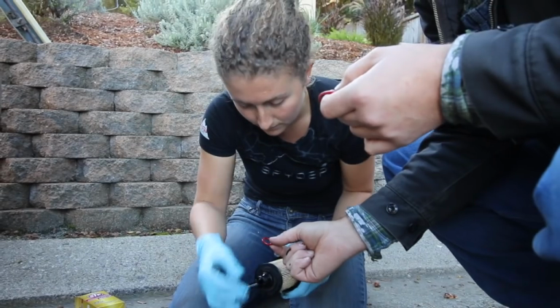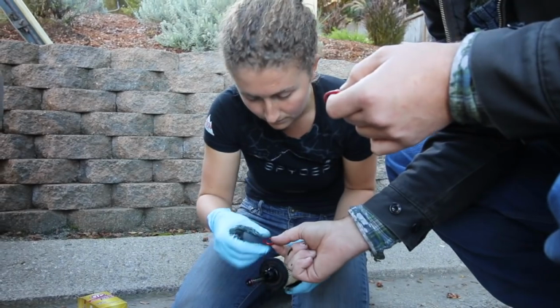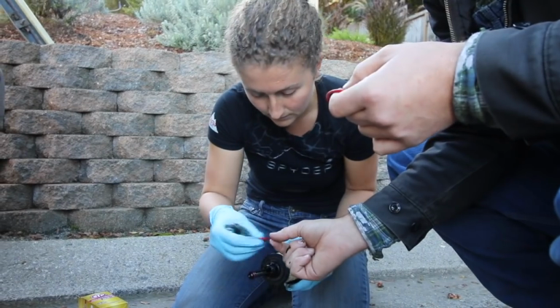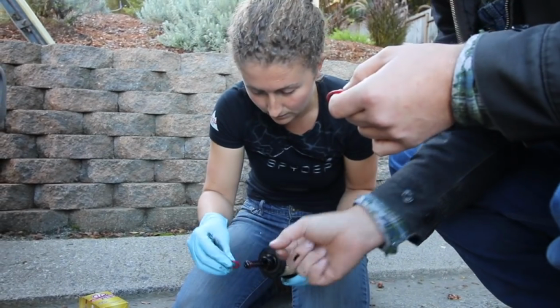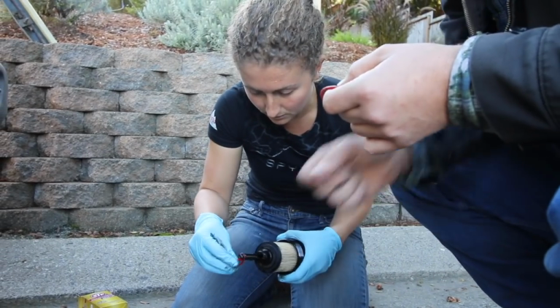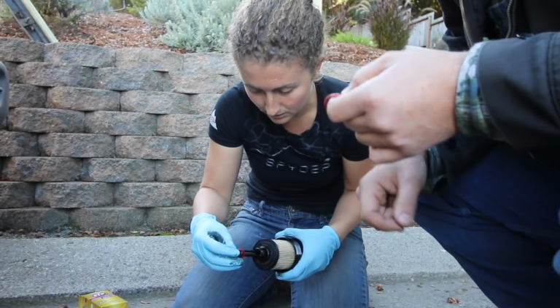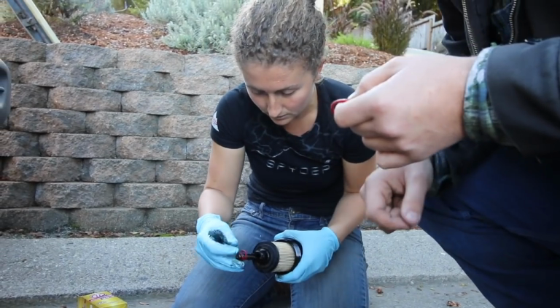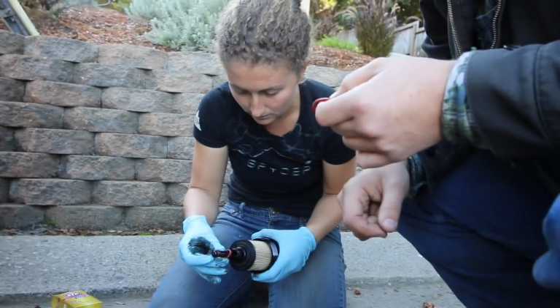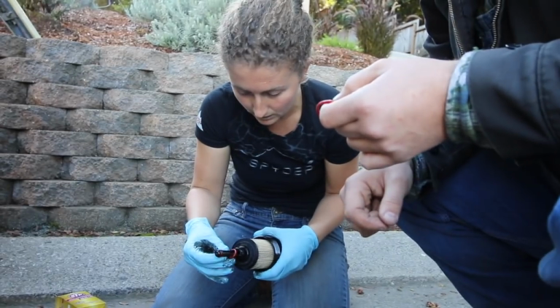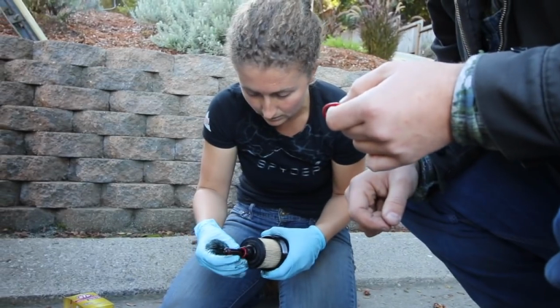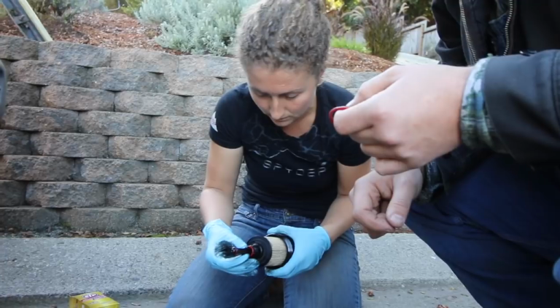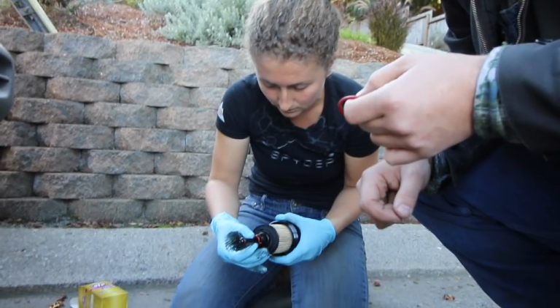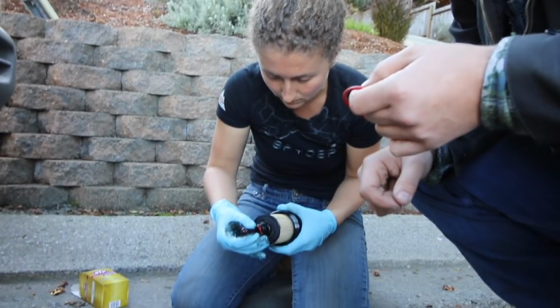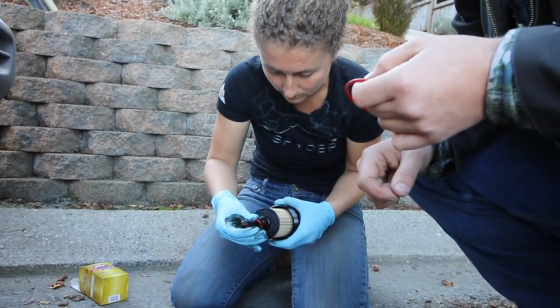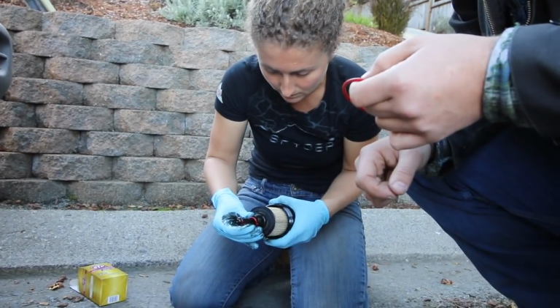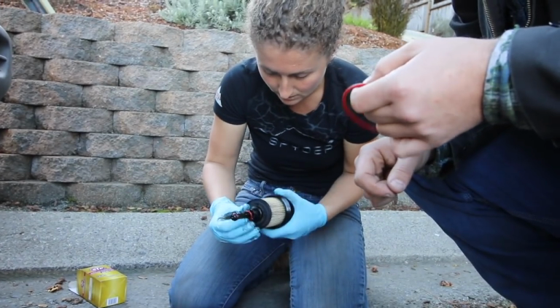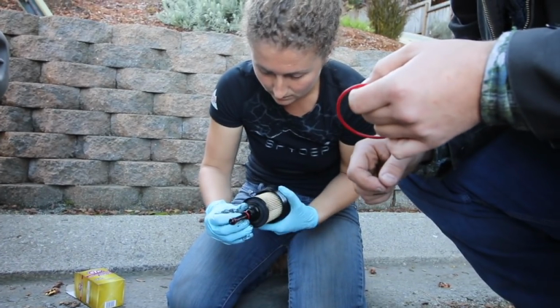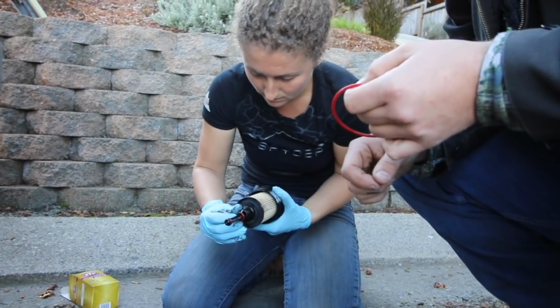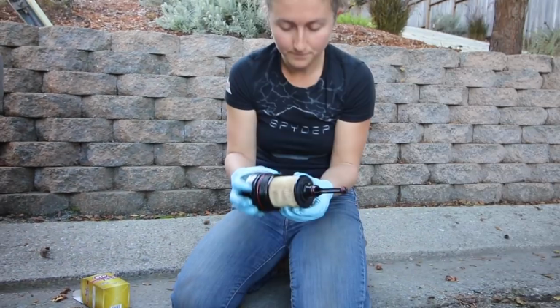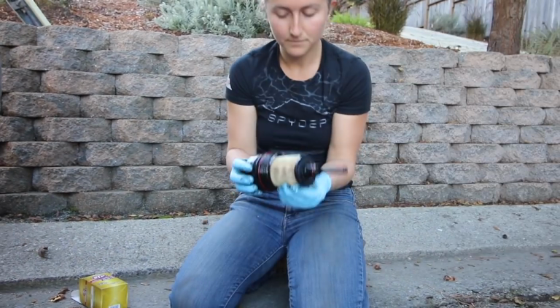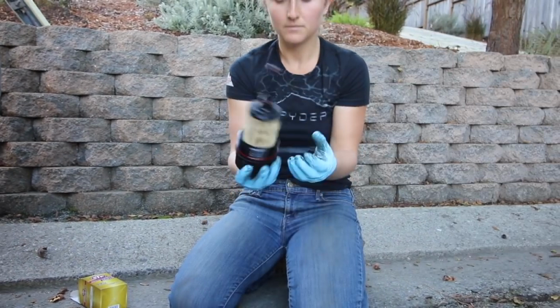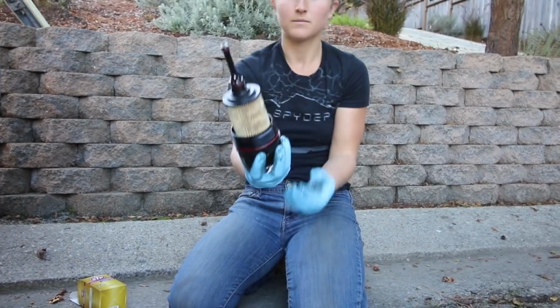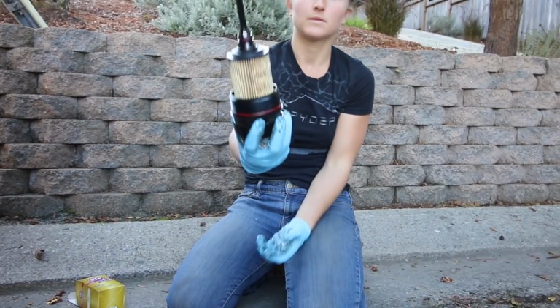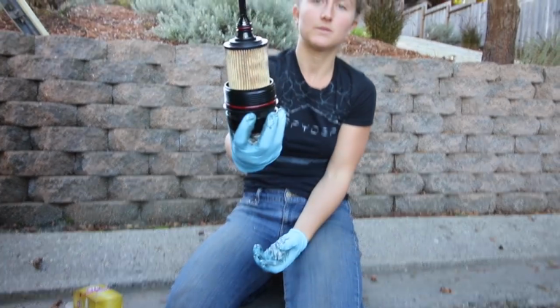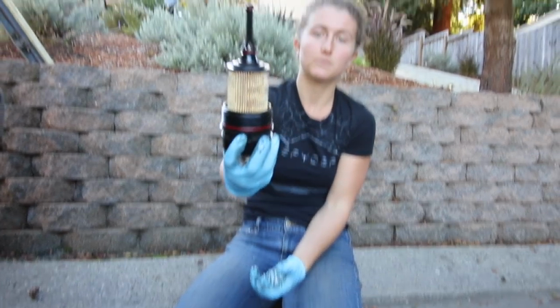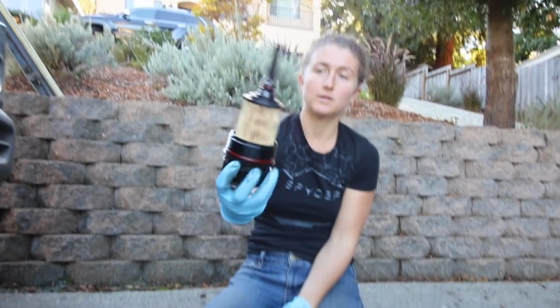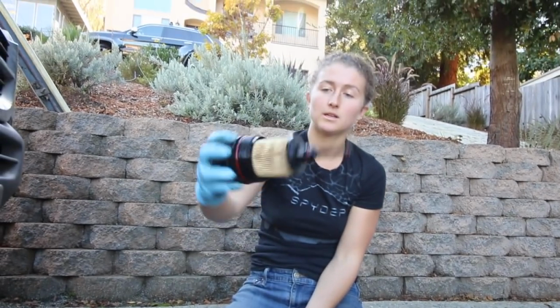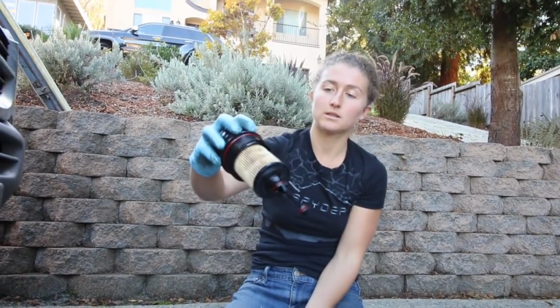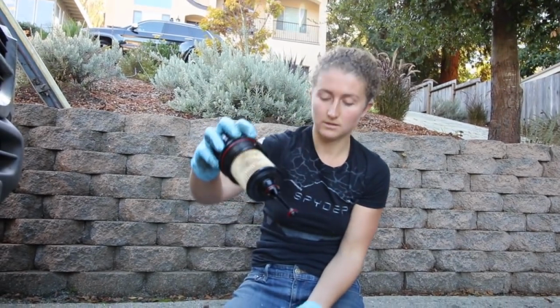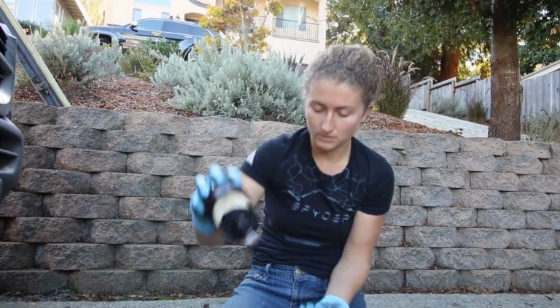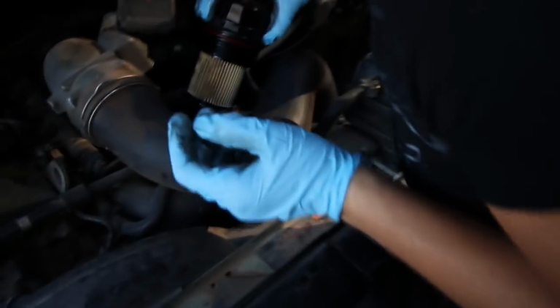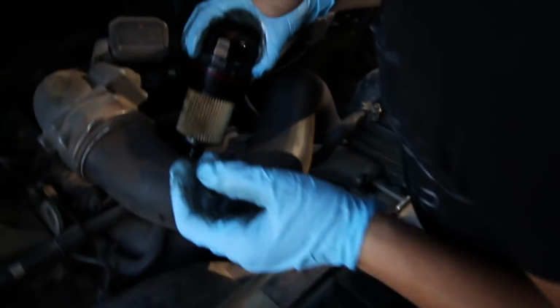Replace that with a new oil filter, new little O-rings, and put everything back together. That's what it'll look like in there.